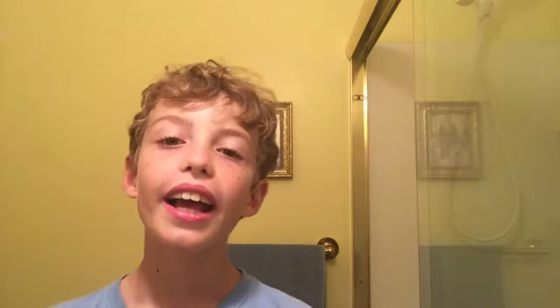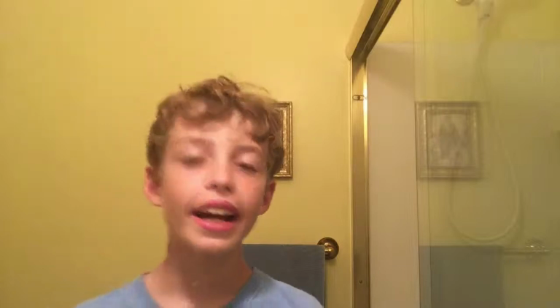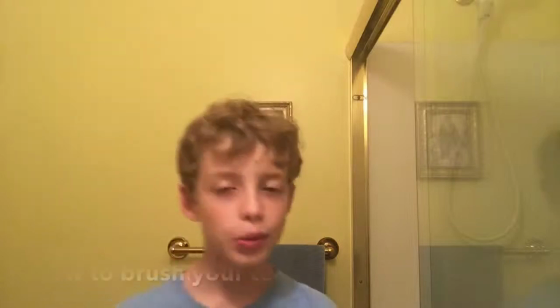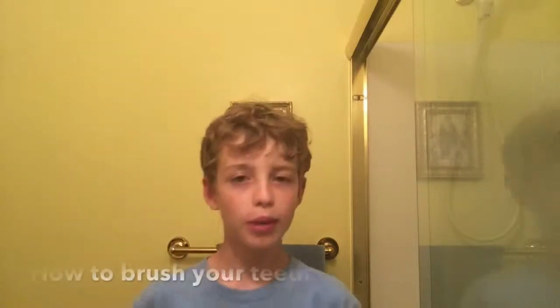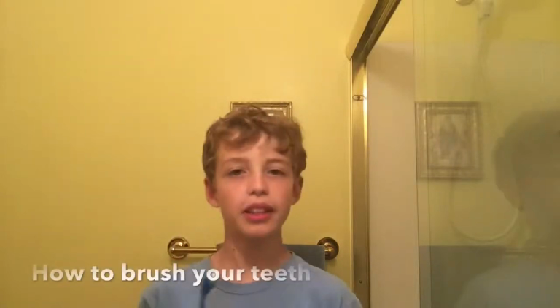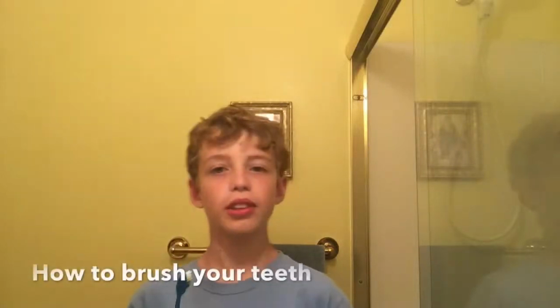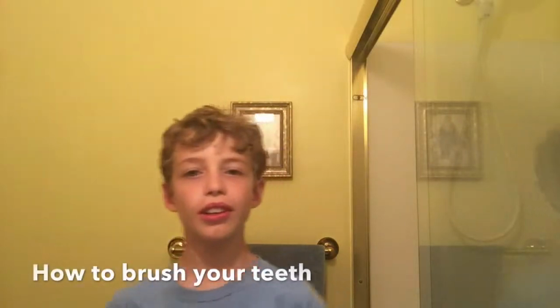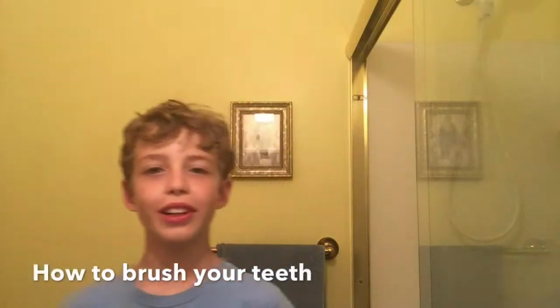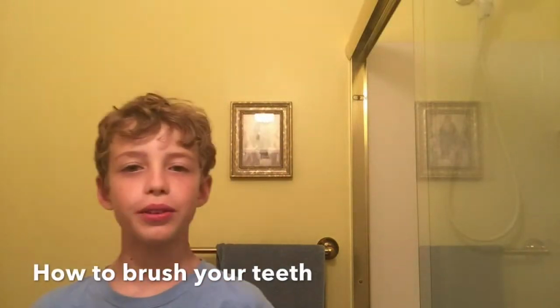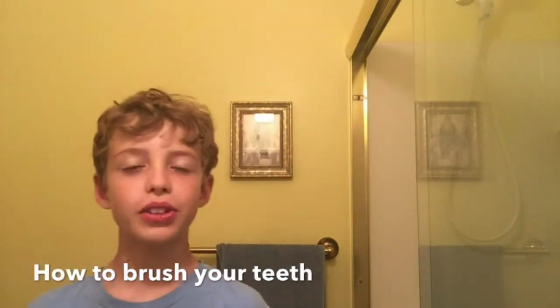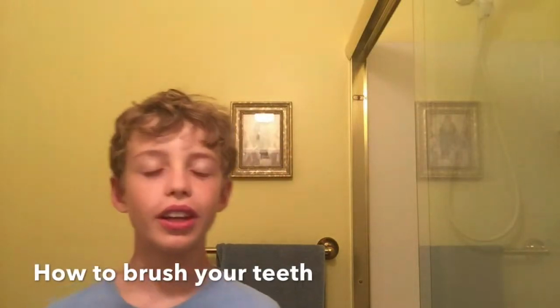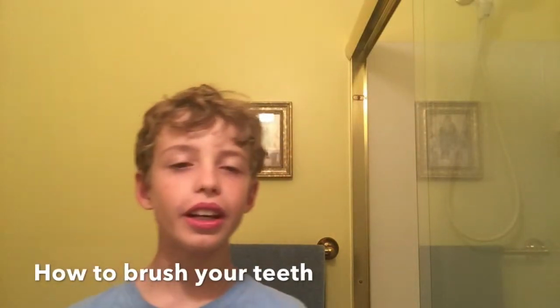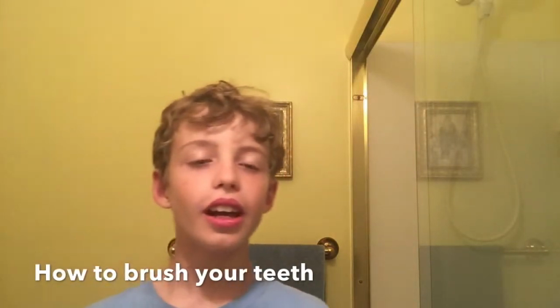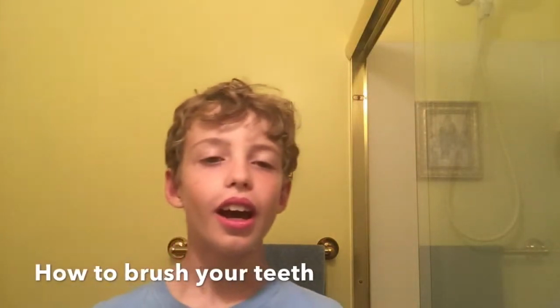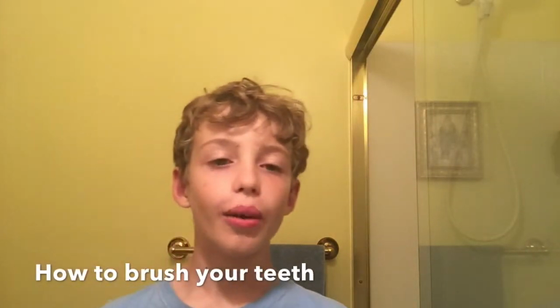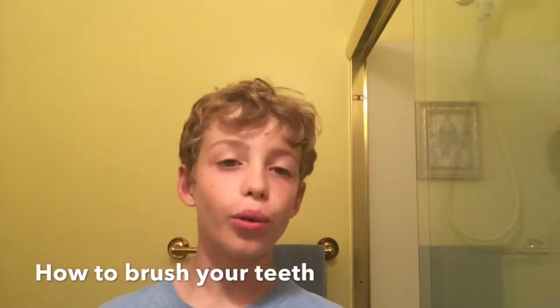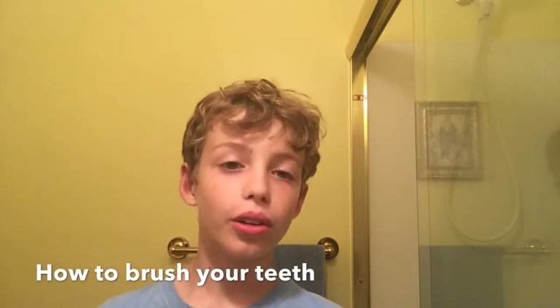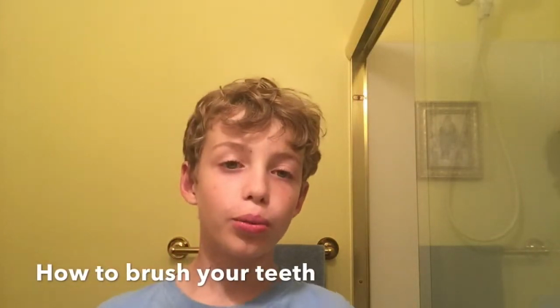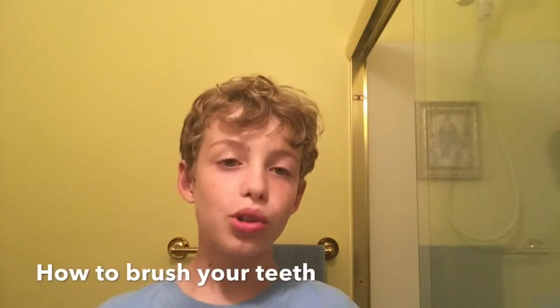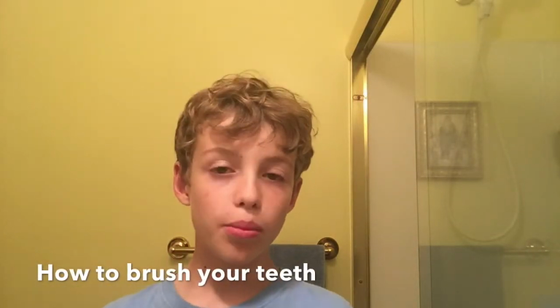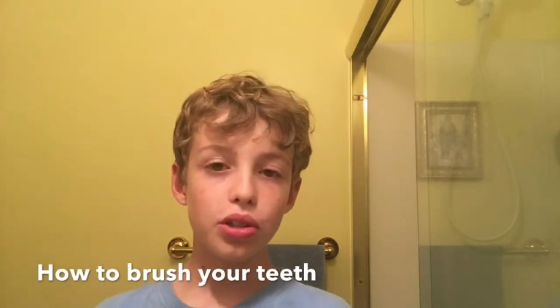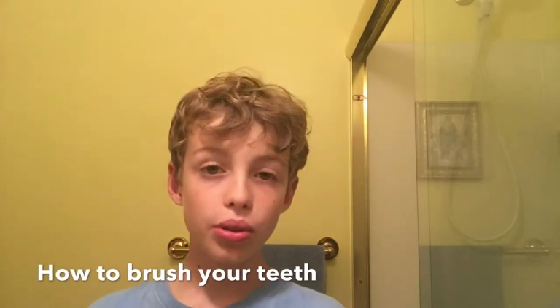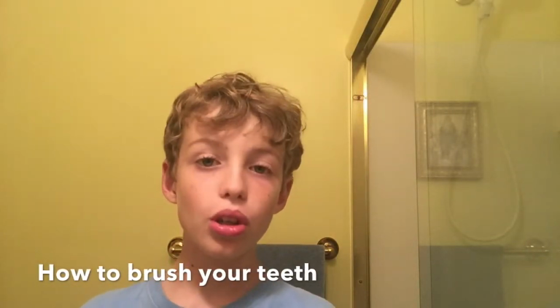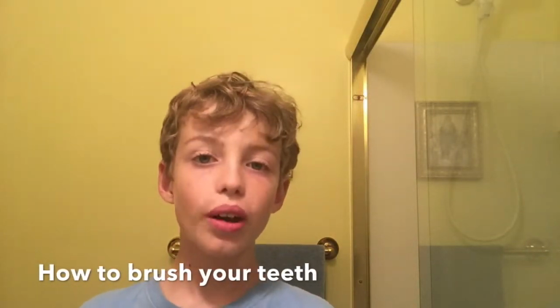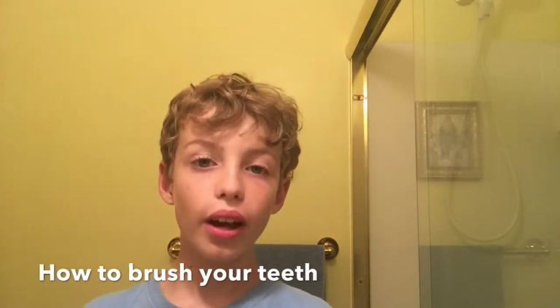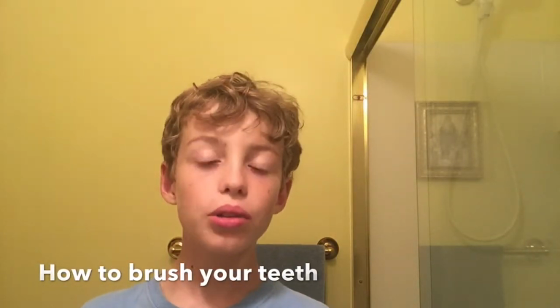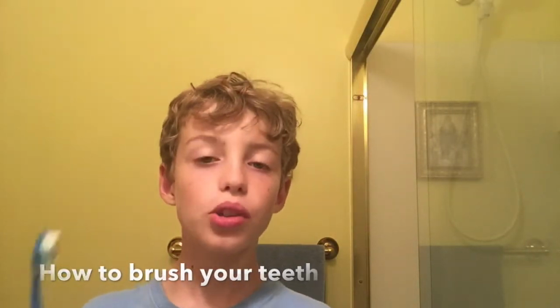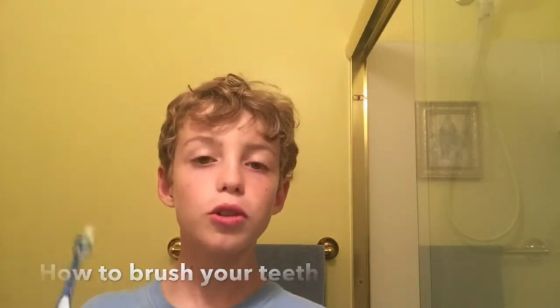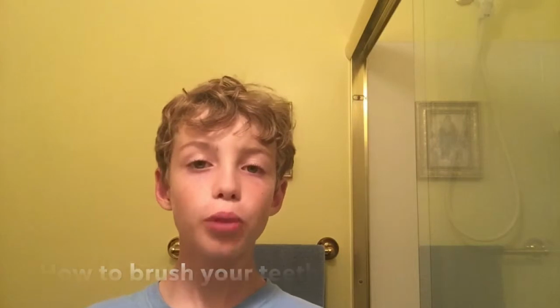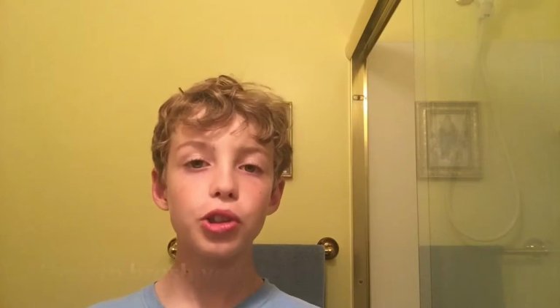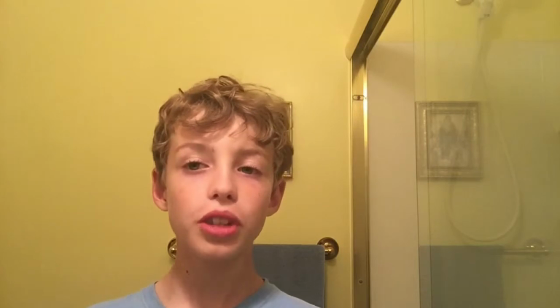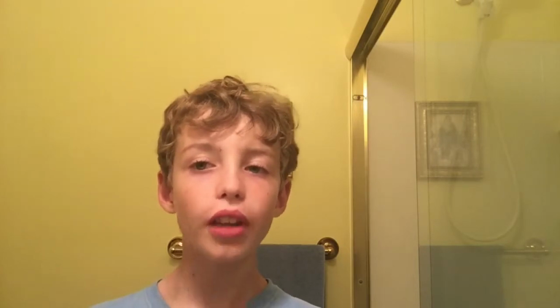Hey guys, welcome back to another video where today I'm going to be showing you how to brush your teeth.